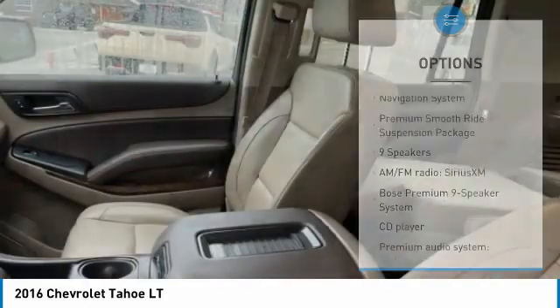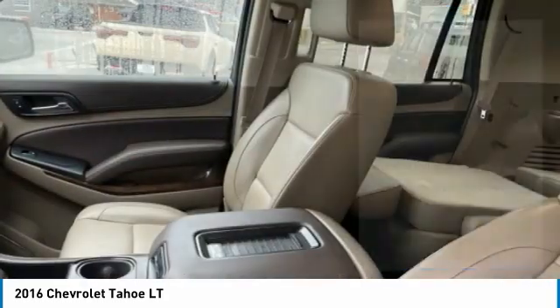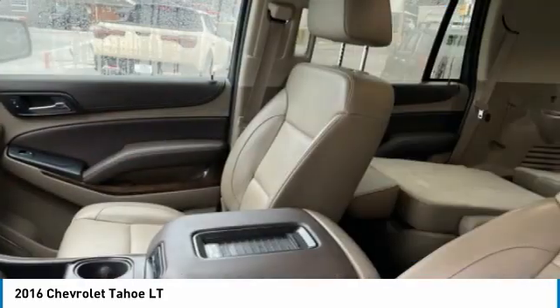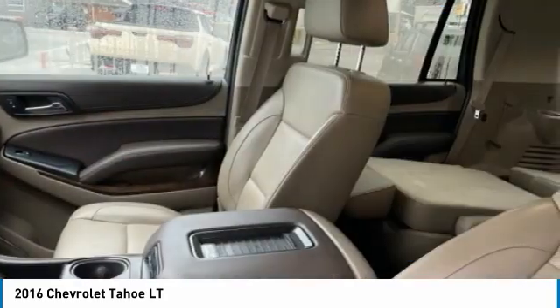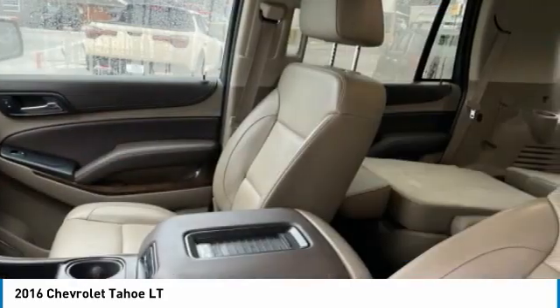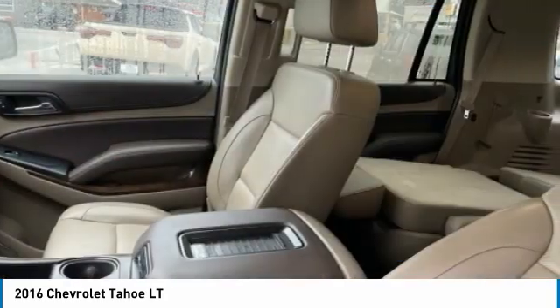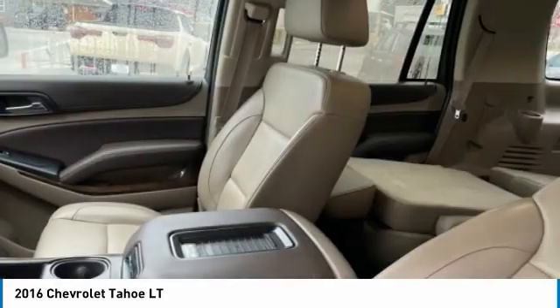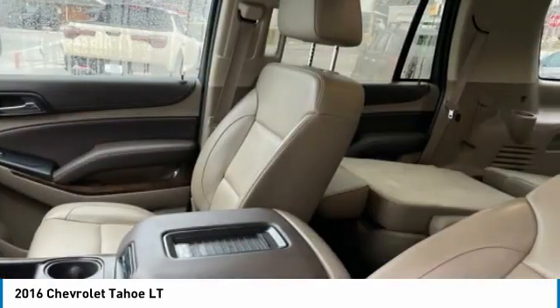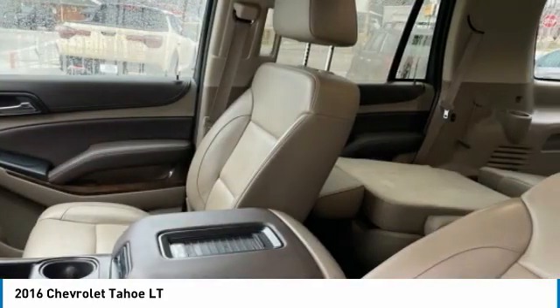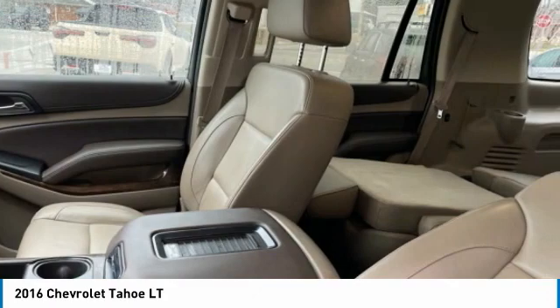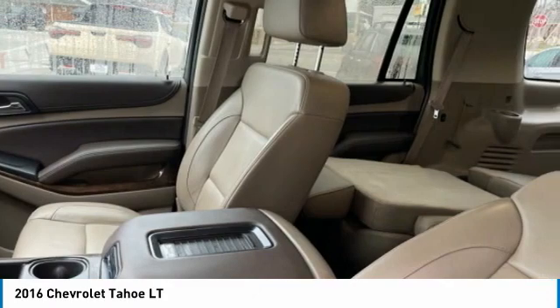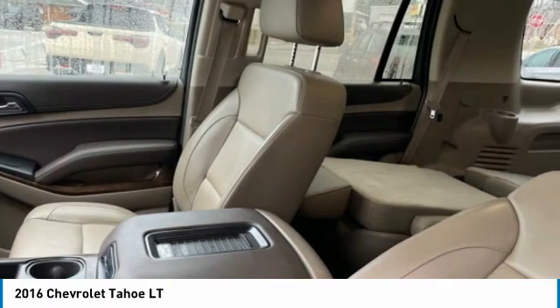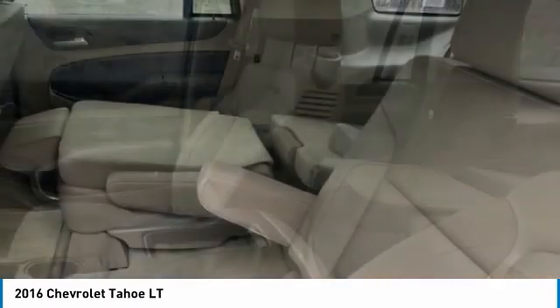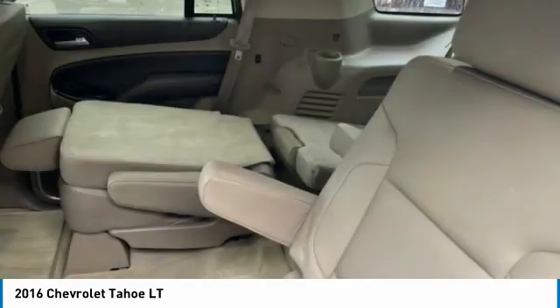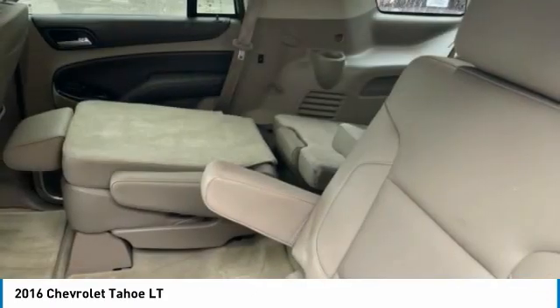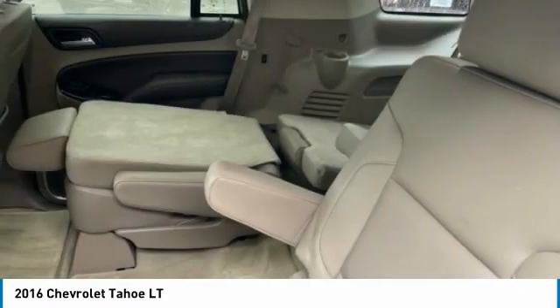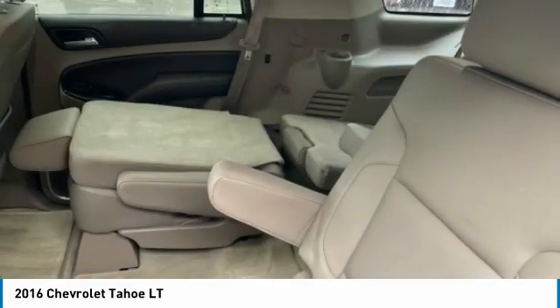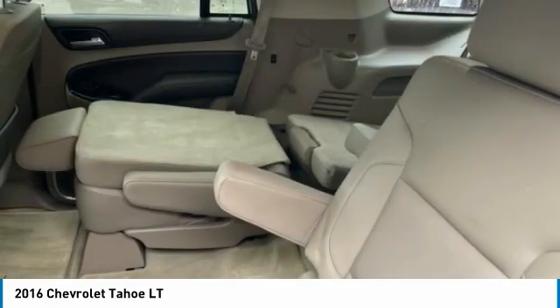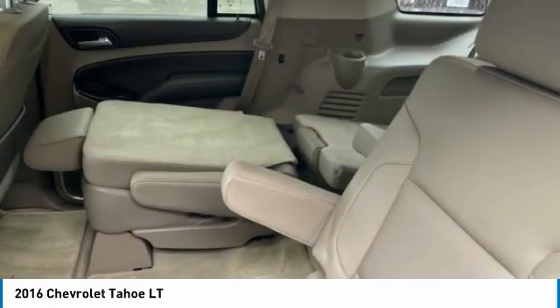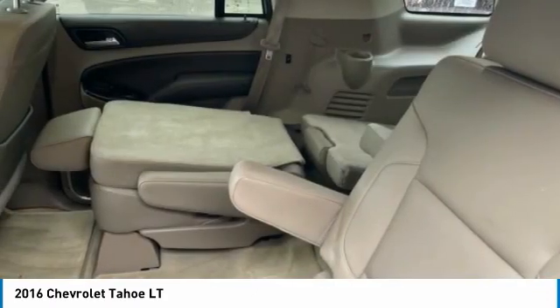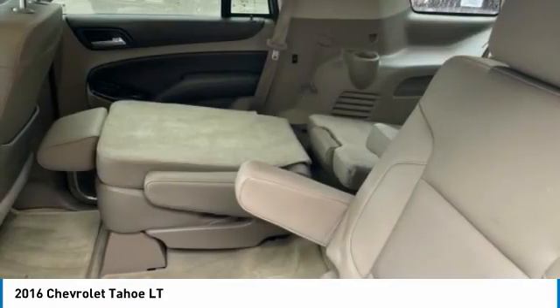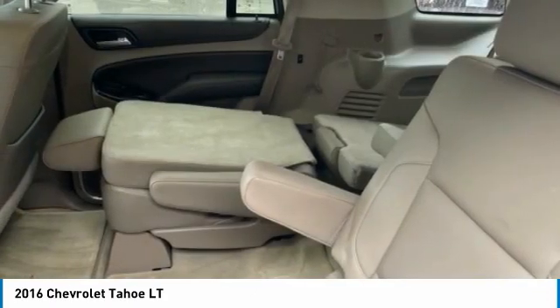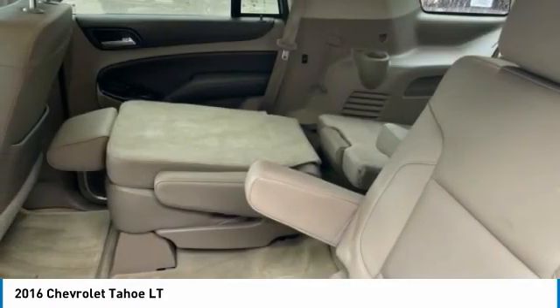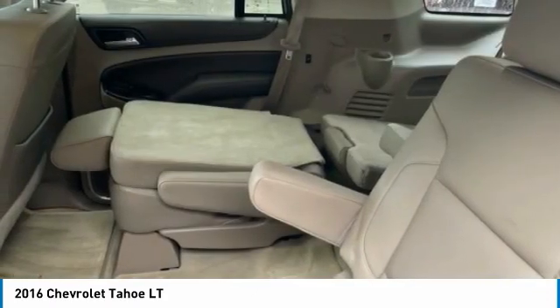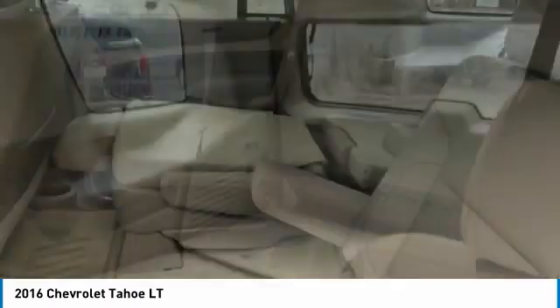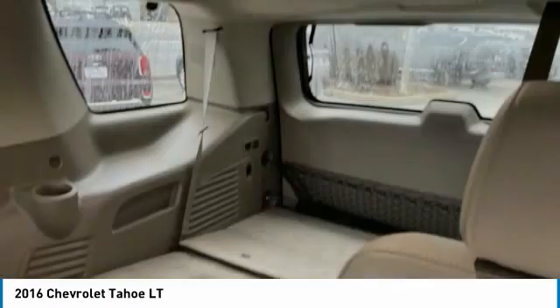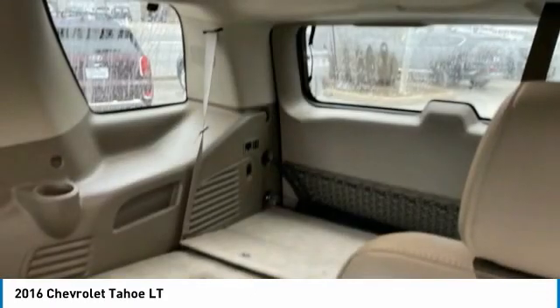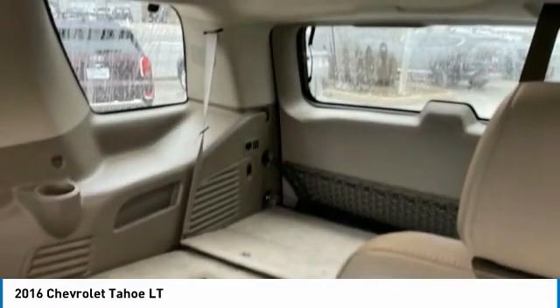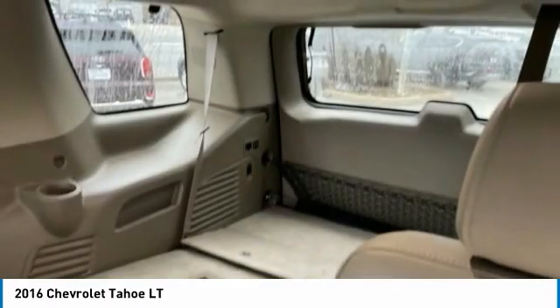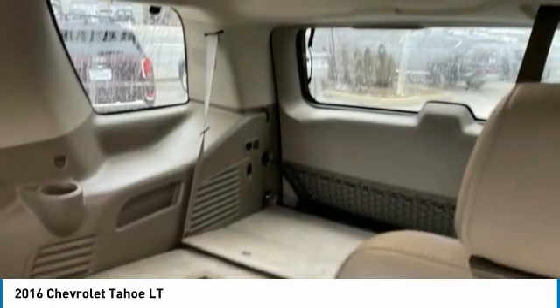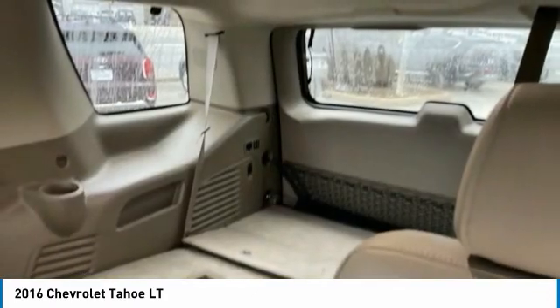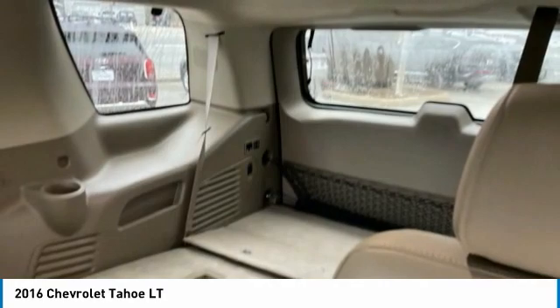Remote keyless entry, front wheel independent suspension, rain-sensing wipers. Your new ride is just a phone call away.